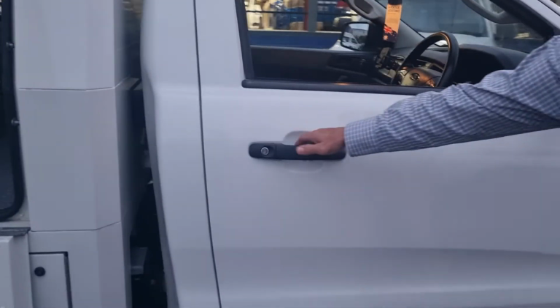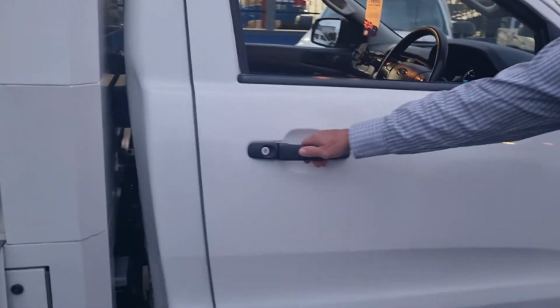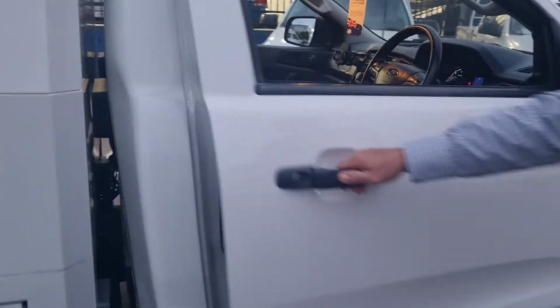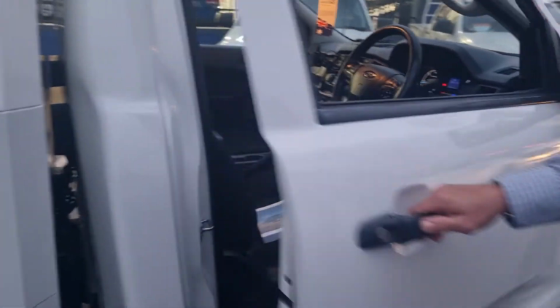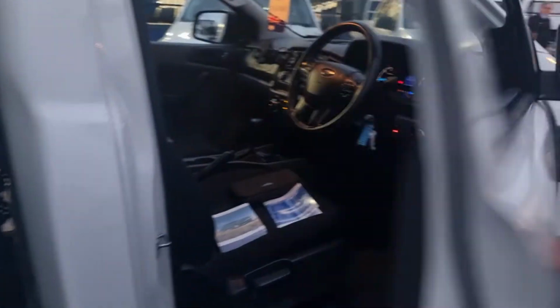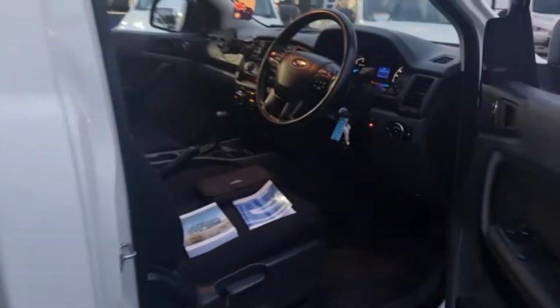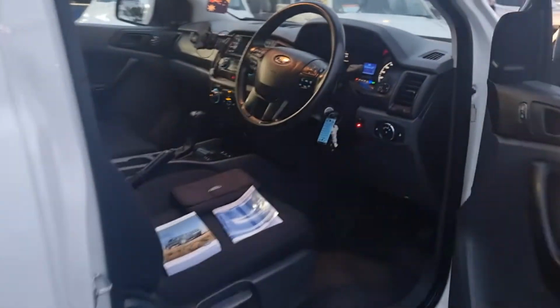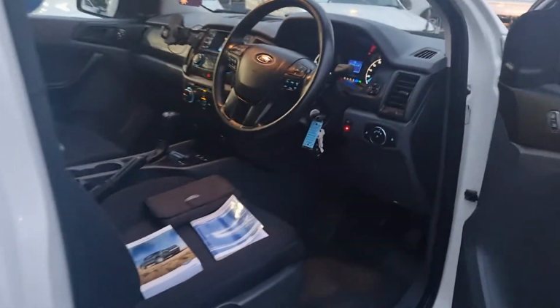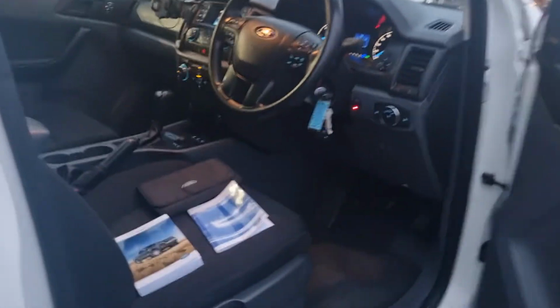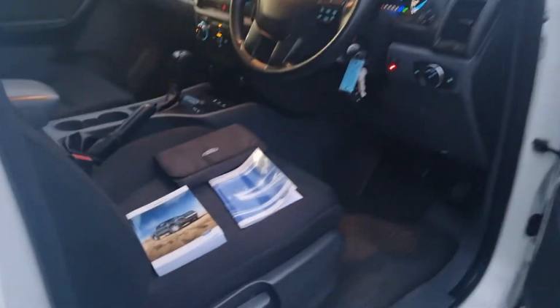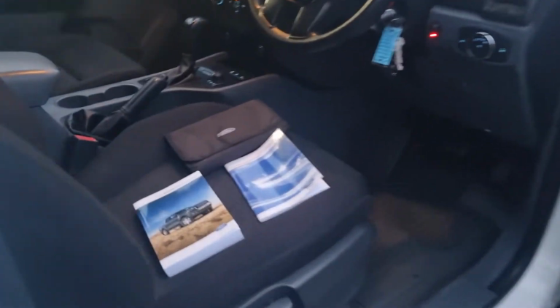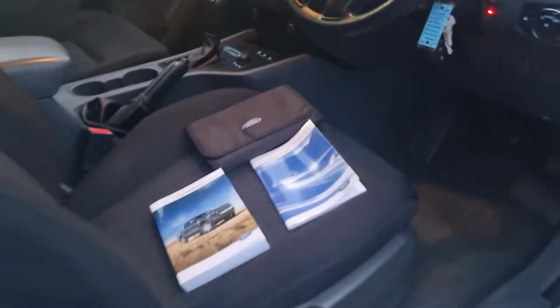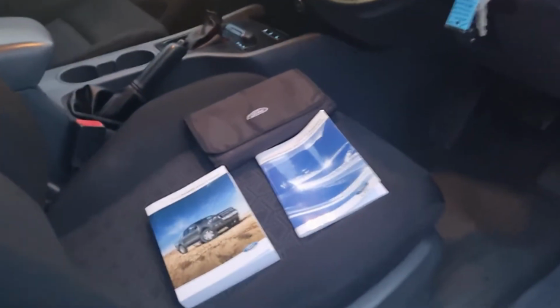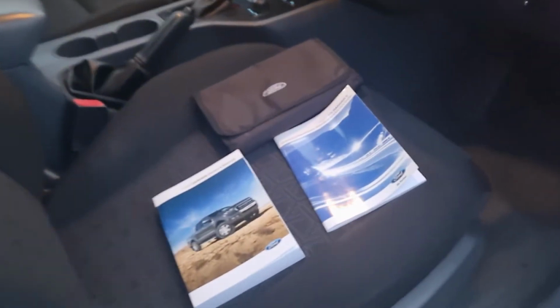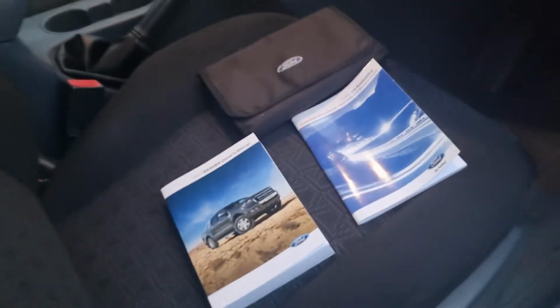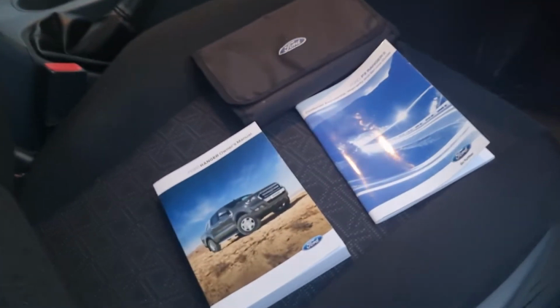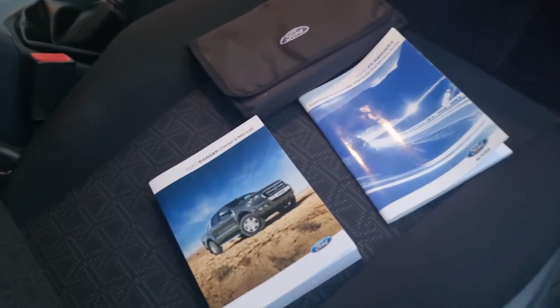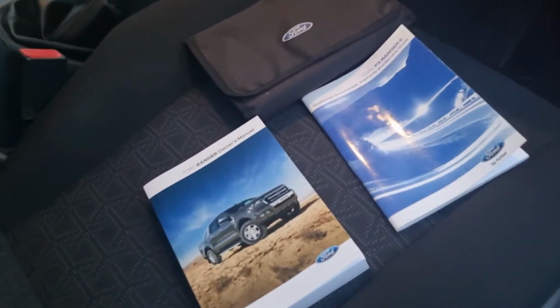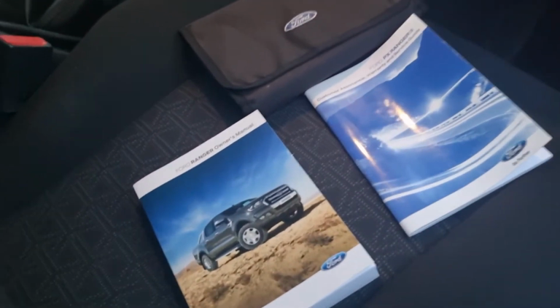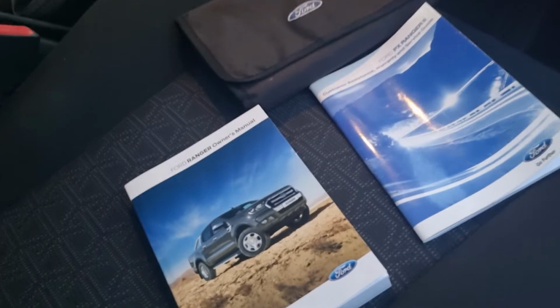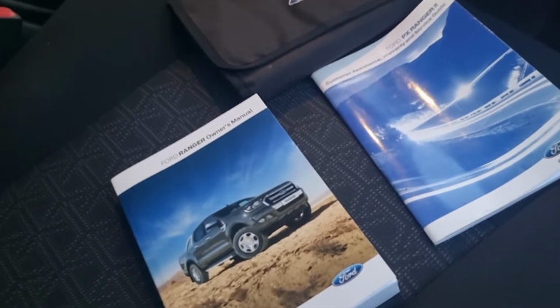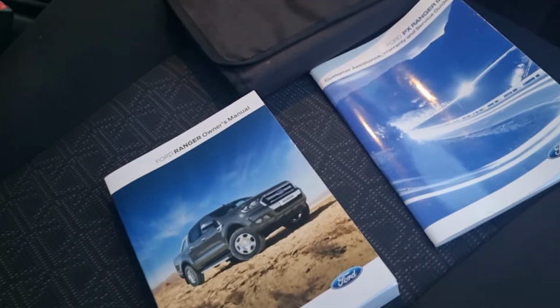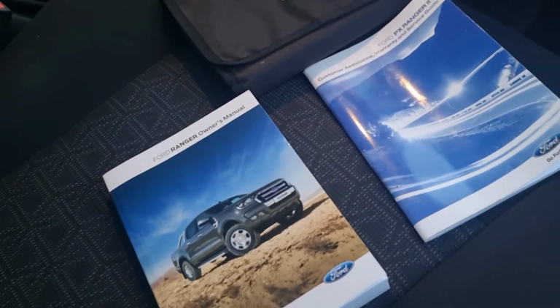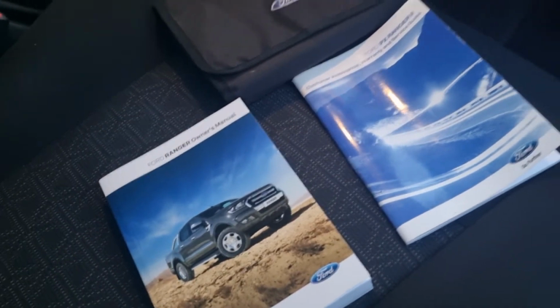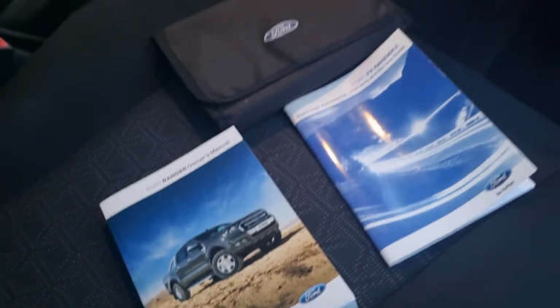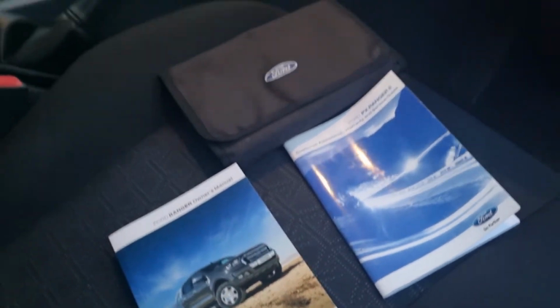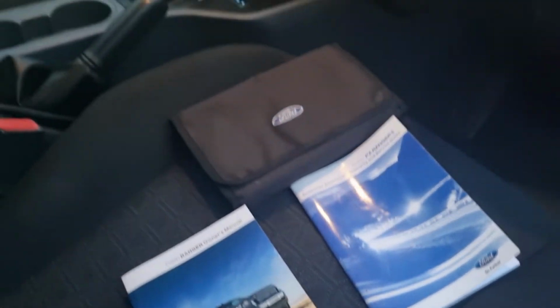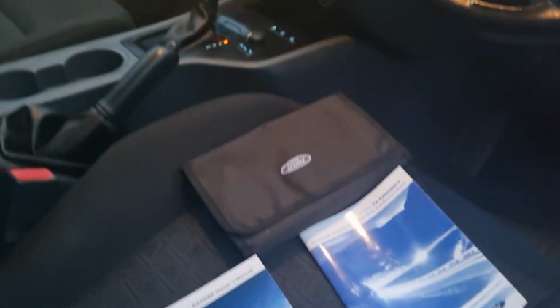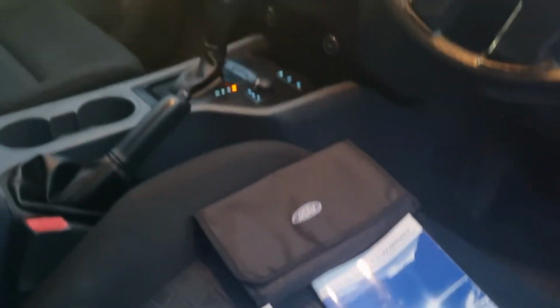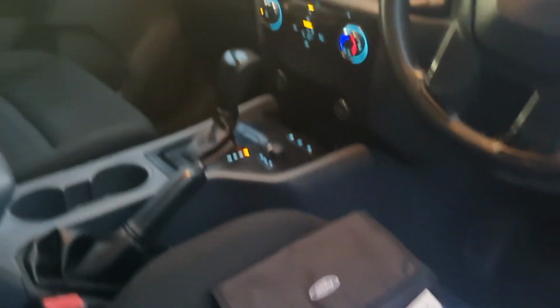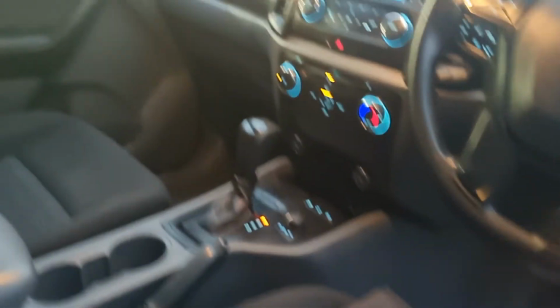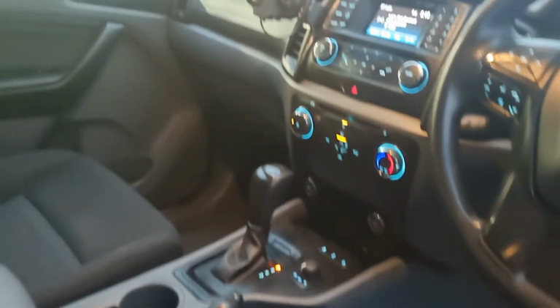Have a look inside — so clean, so tidy. Ex-government vehicle. Full dealer service history throughout.